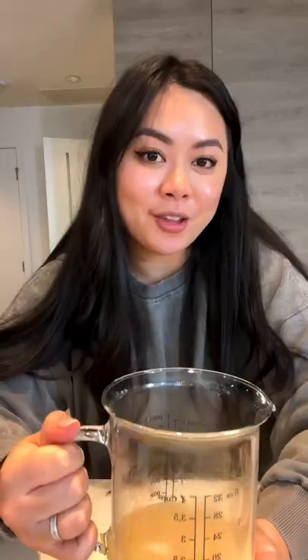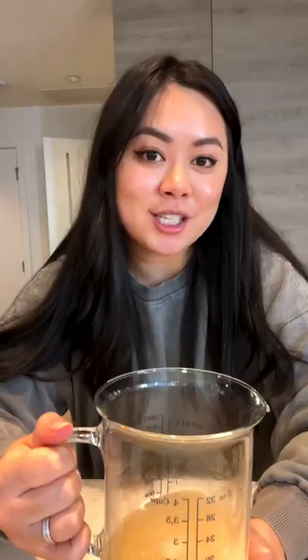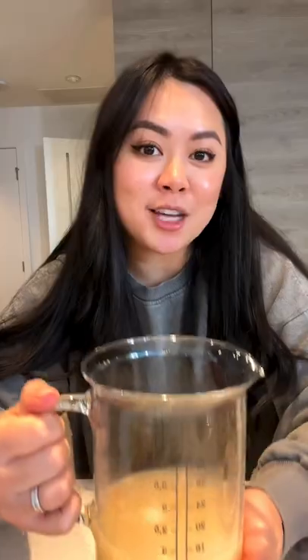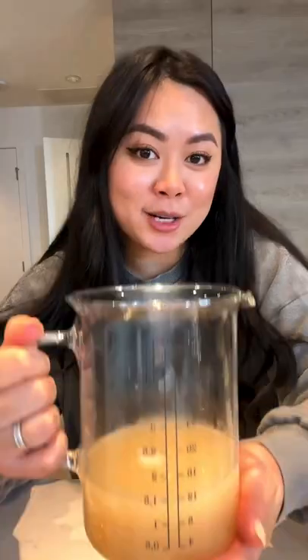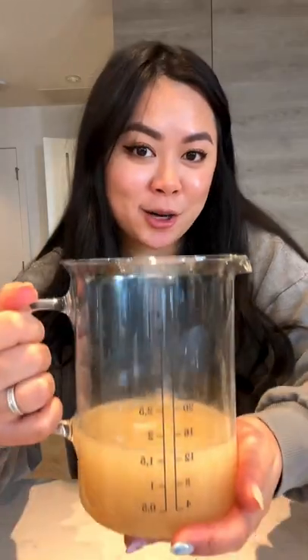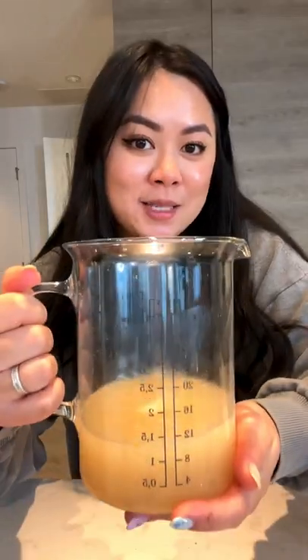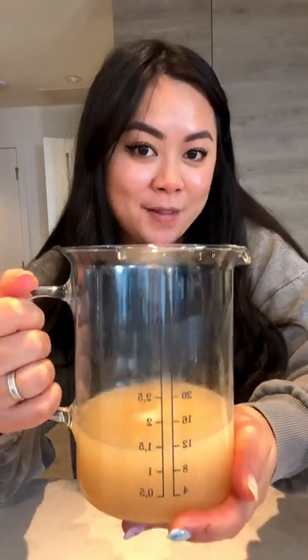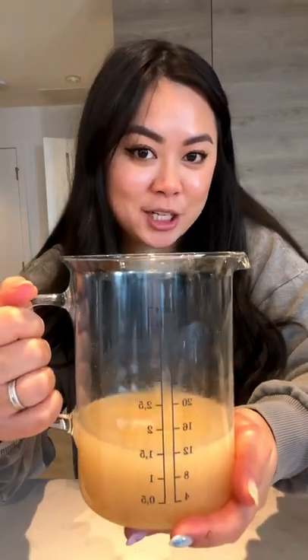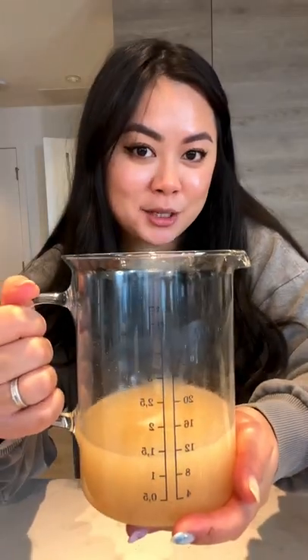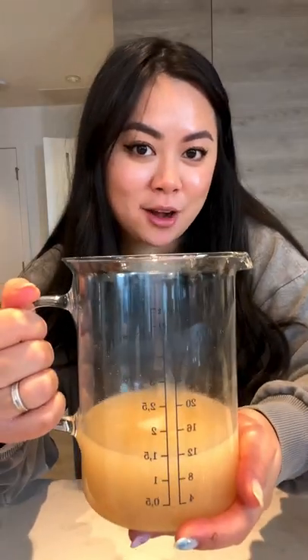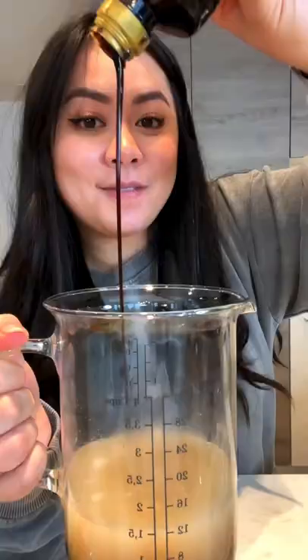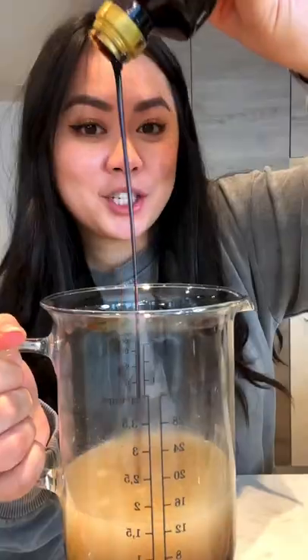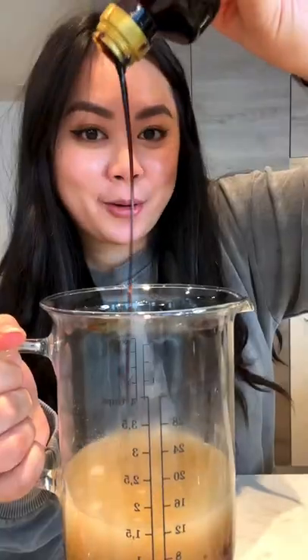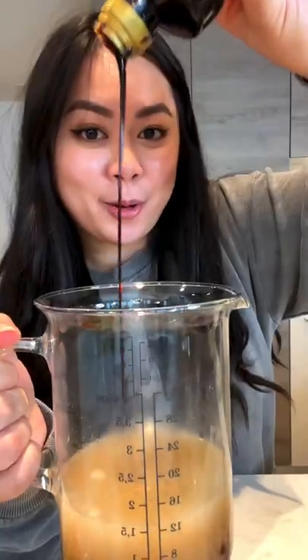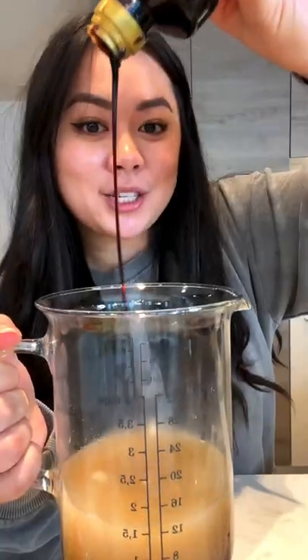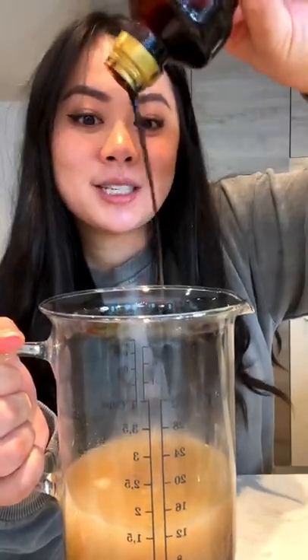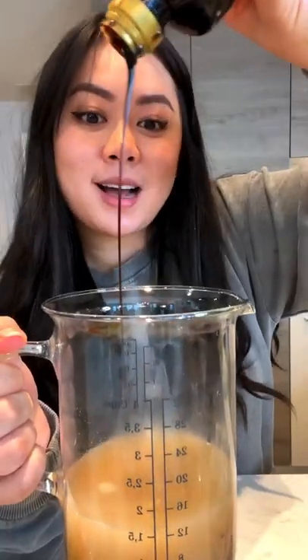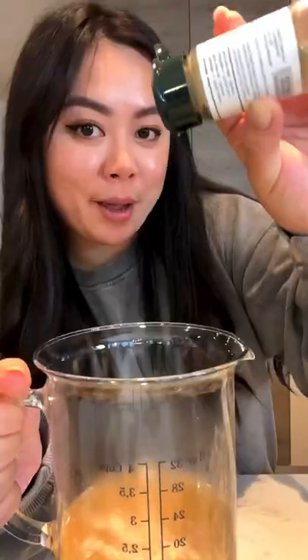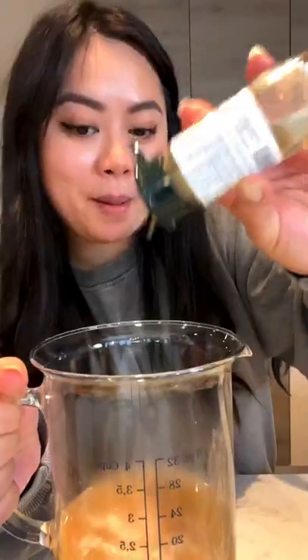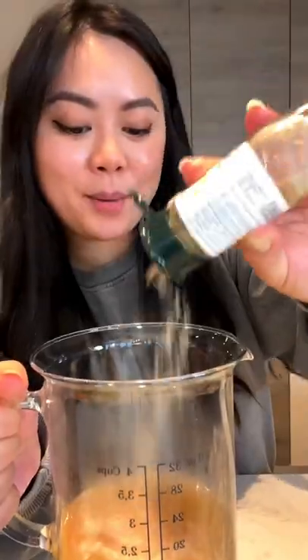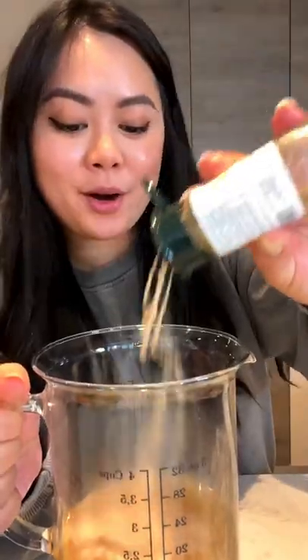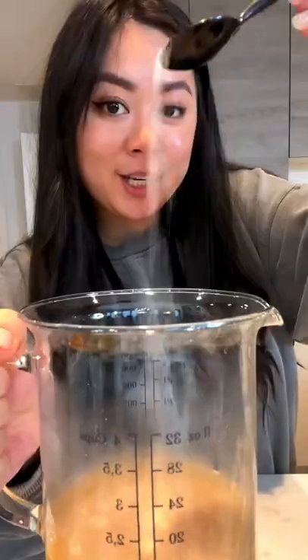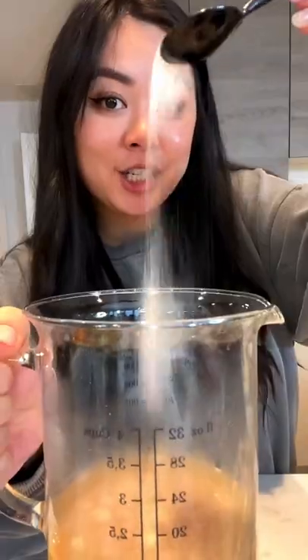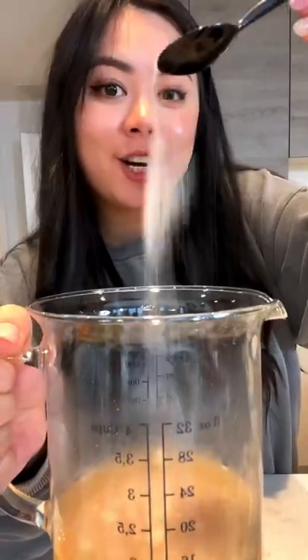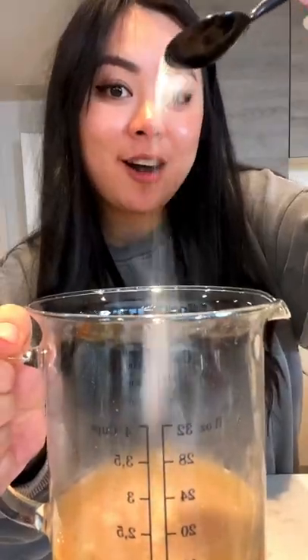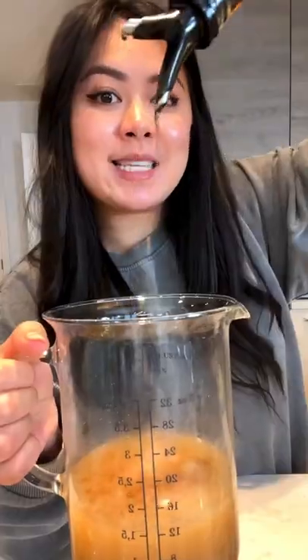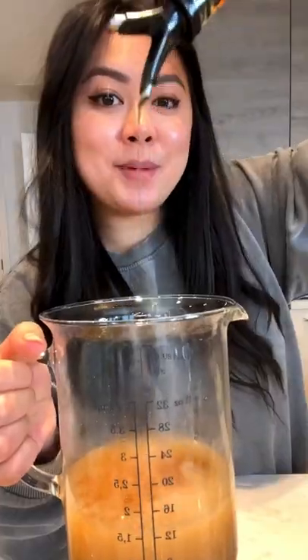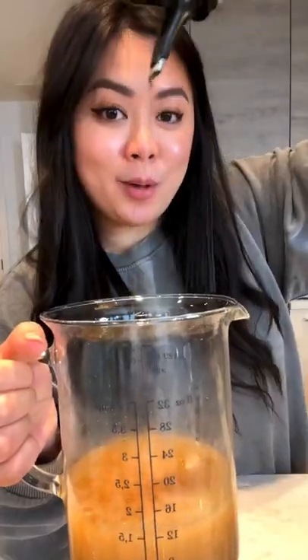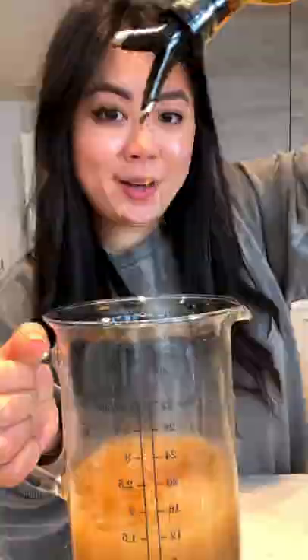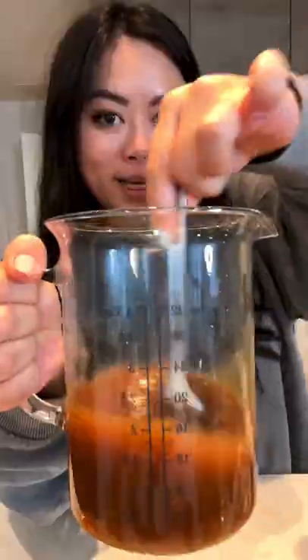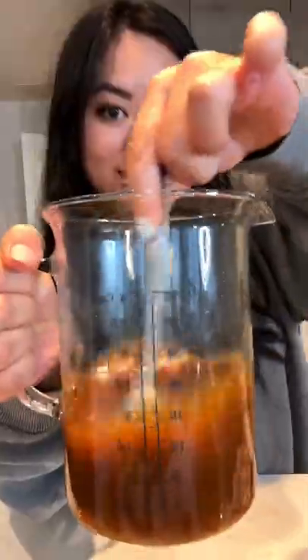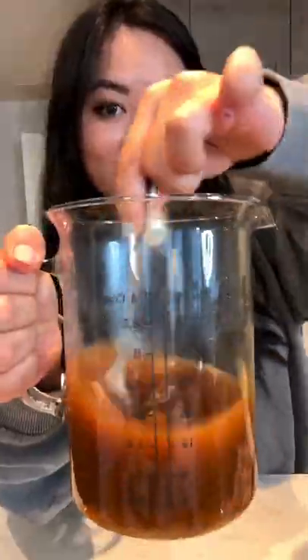For the sauce, we're gonna start with some vegetable stock, vegetarian oyster sauce, white pepper, a pinch of sugar, and sesame oil. Mix together.